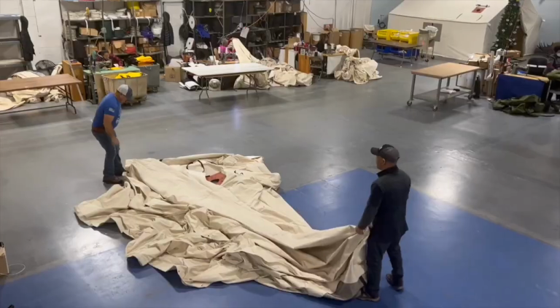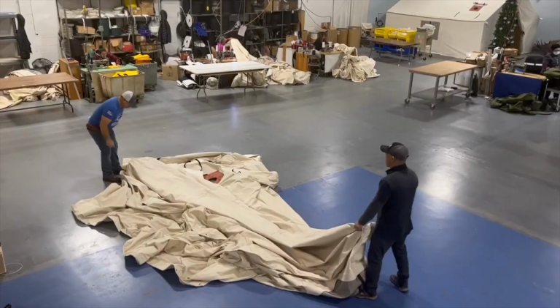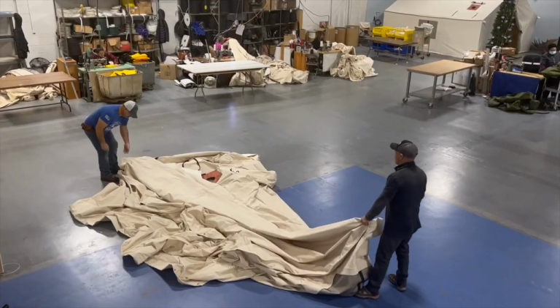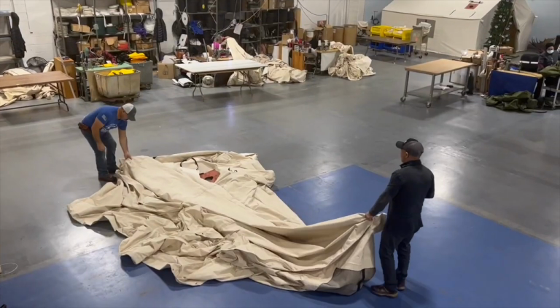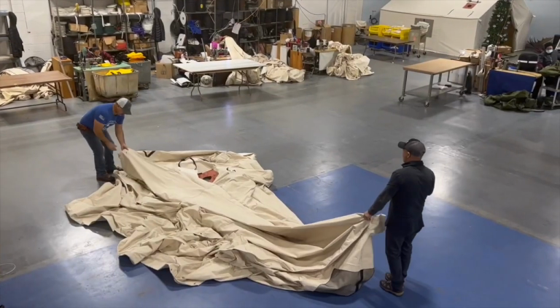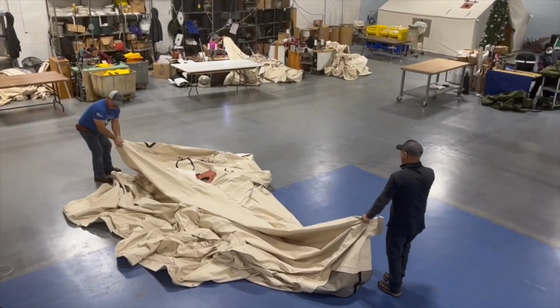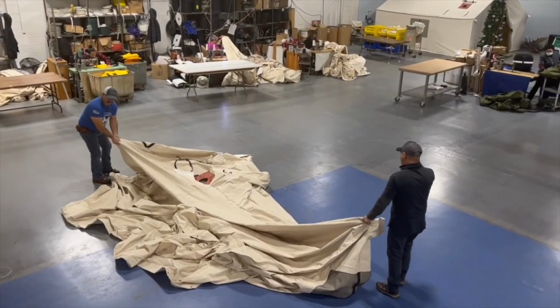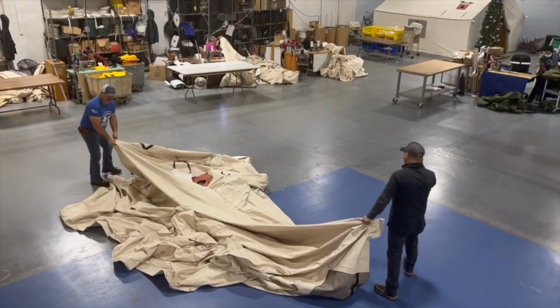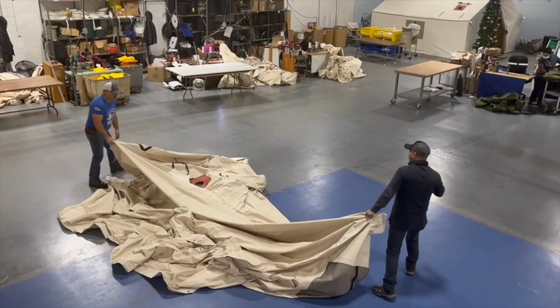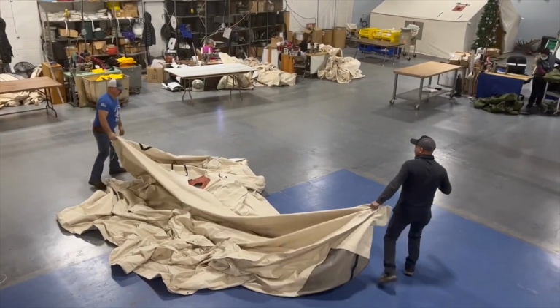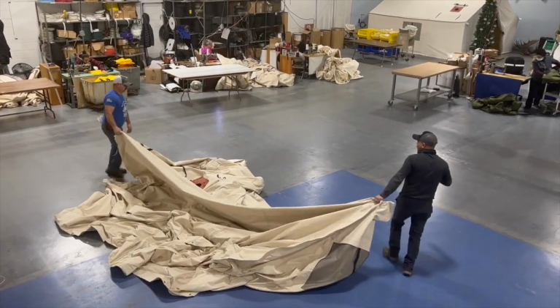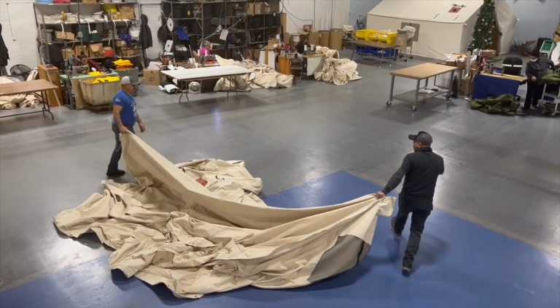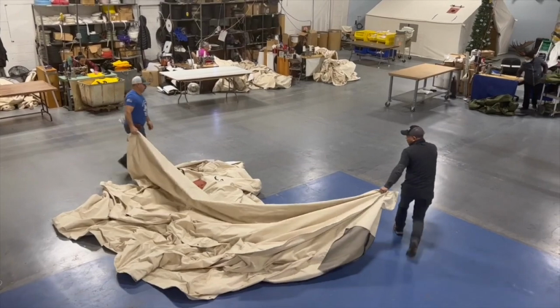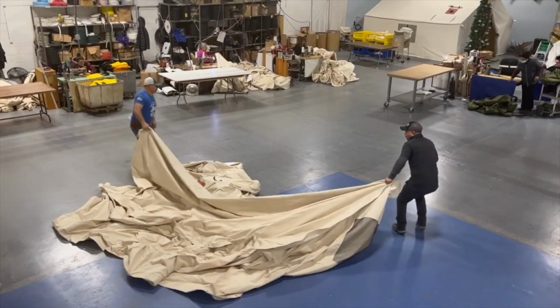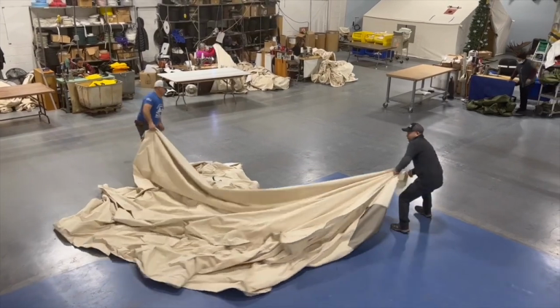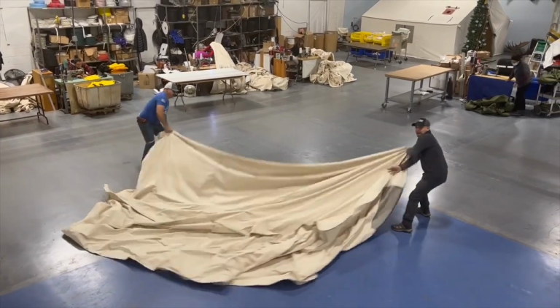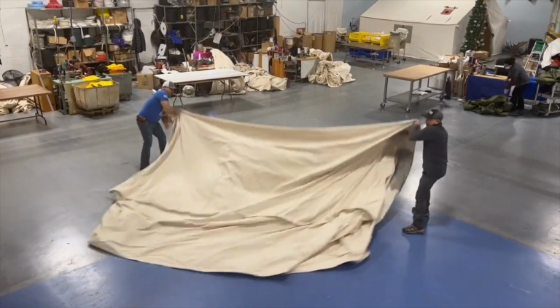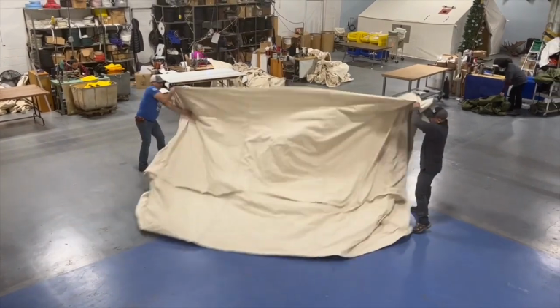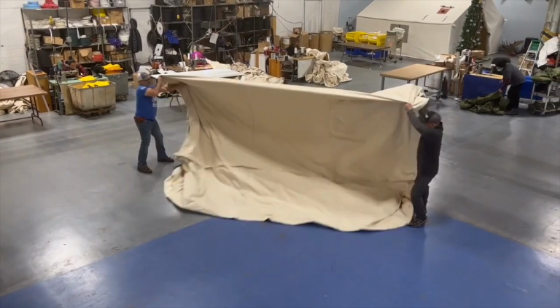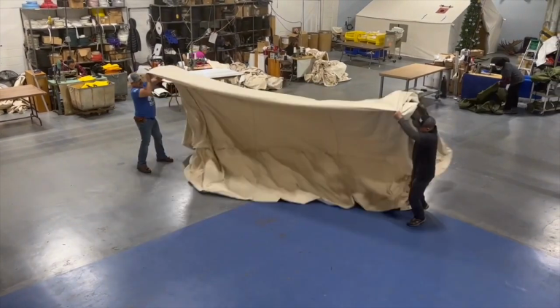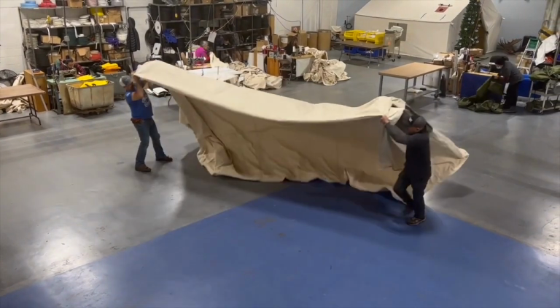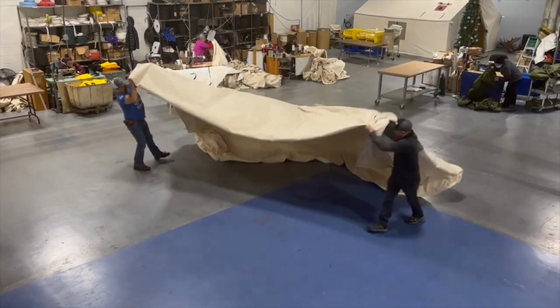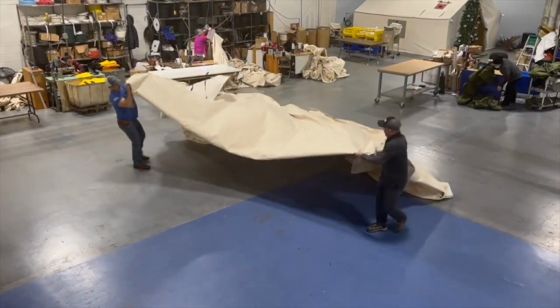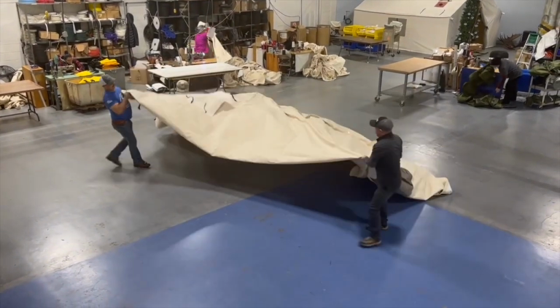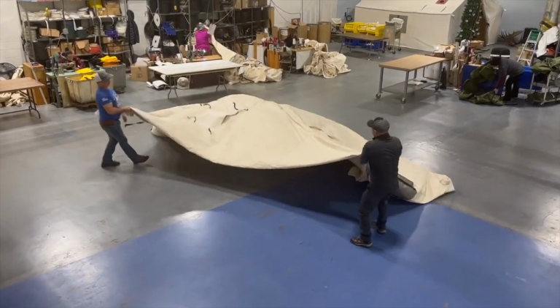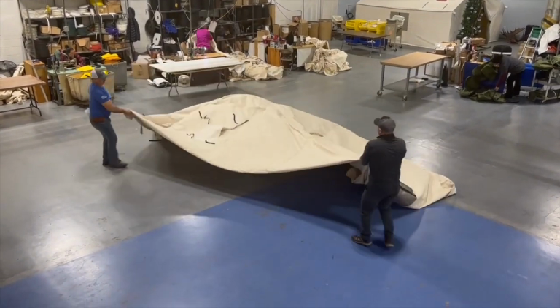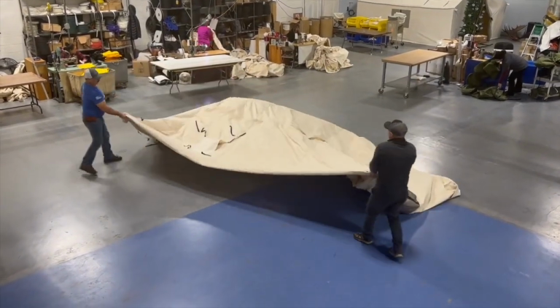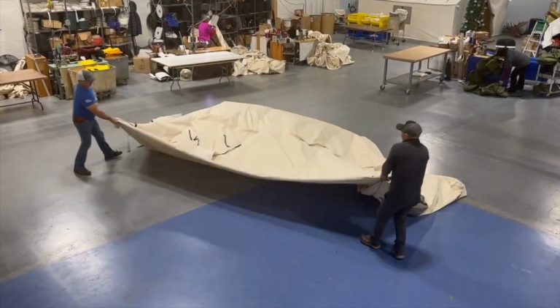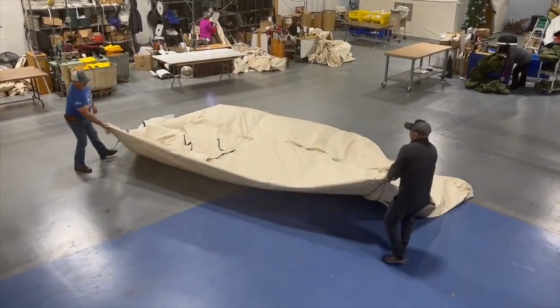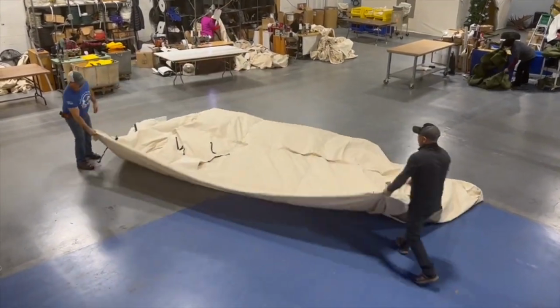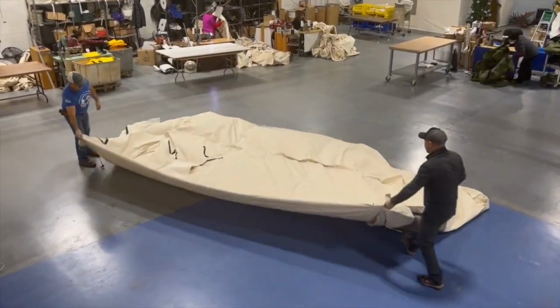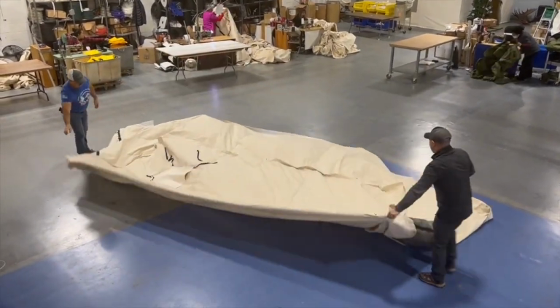First, start by finding the two ridge pole sleeves, then we always flip everything over towards the stove jack side.